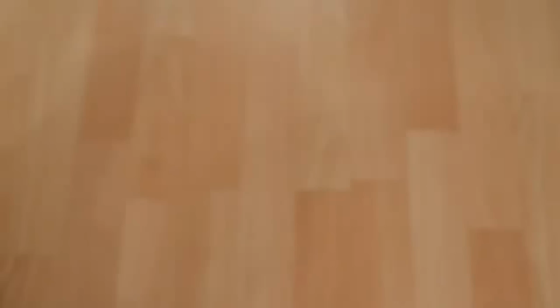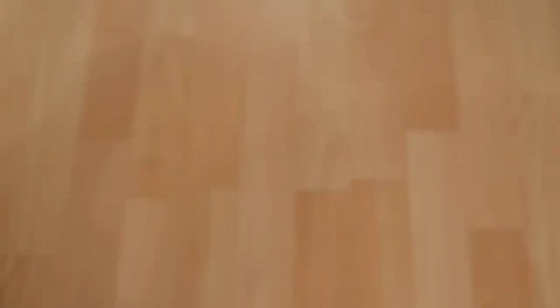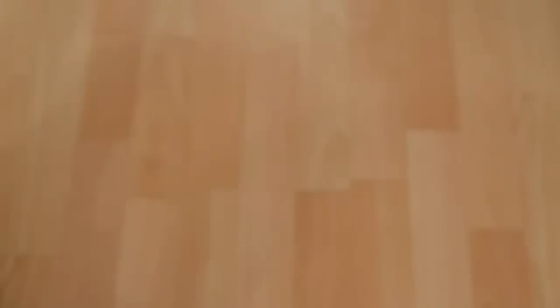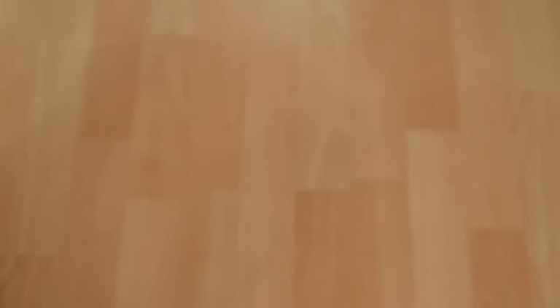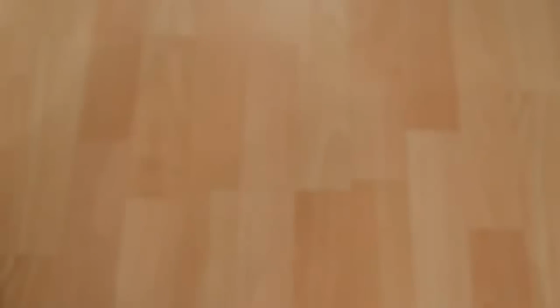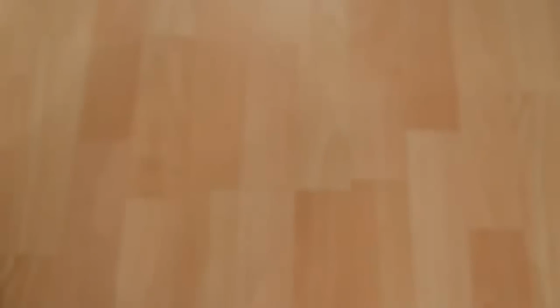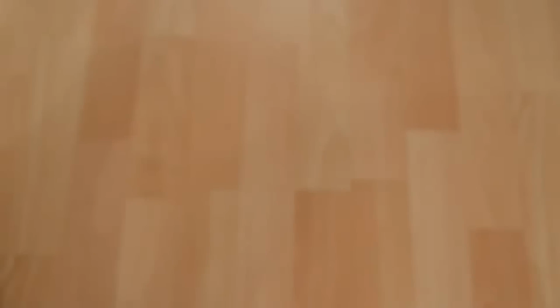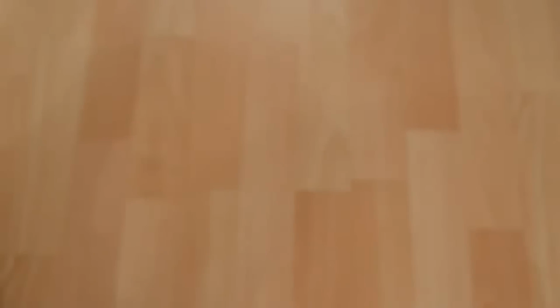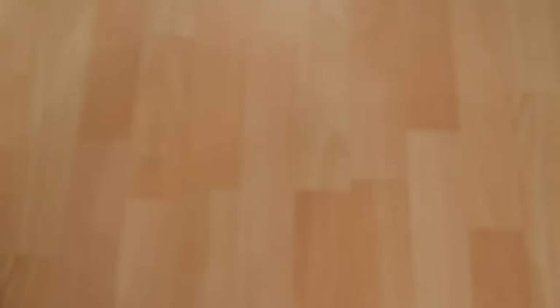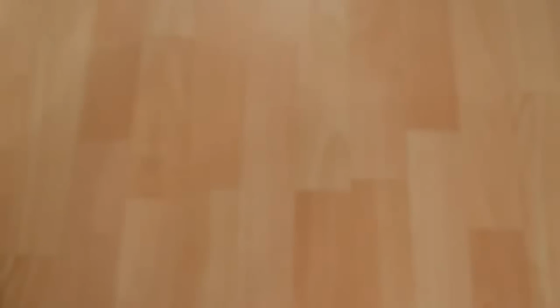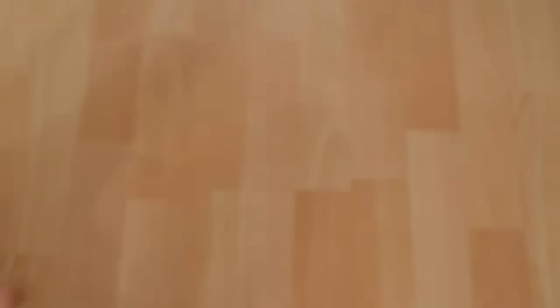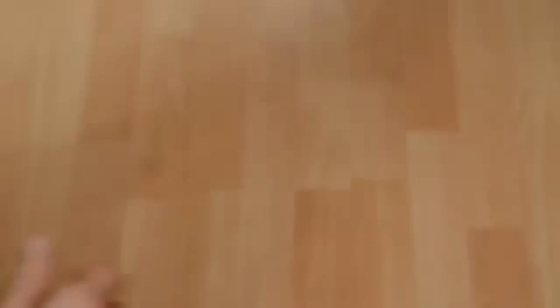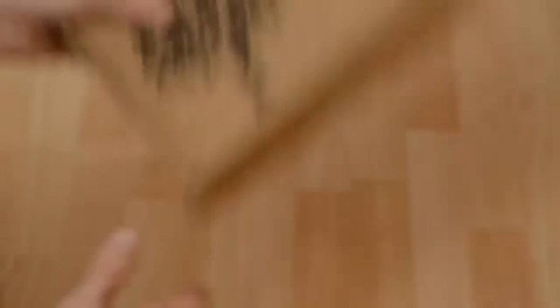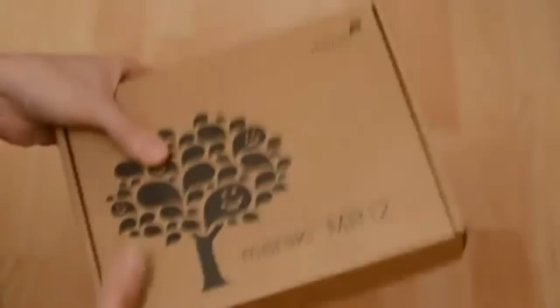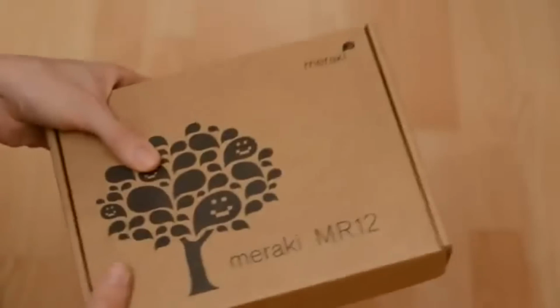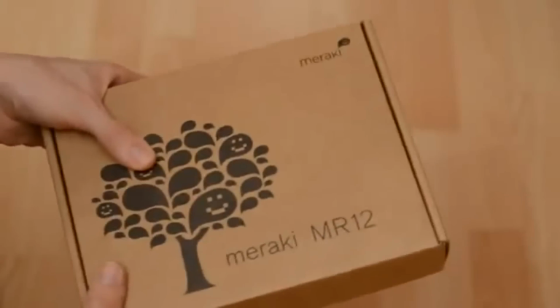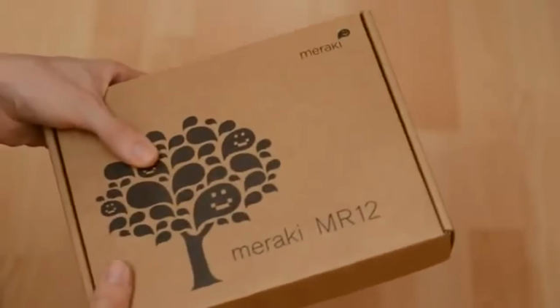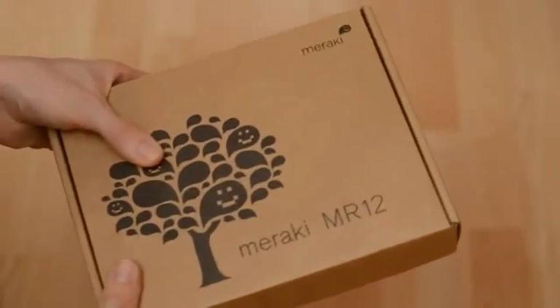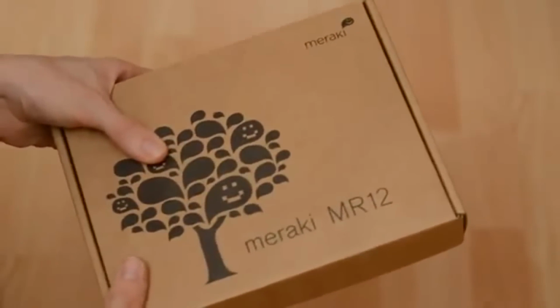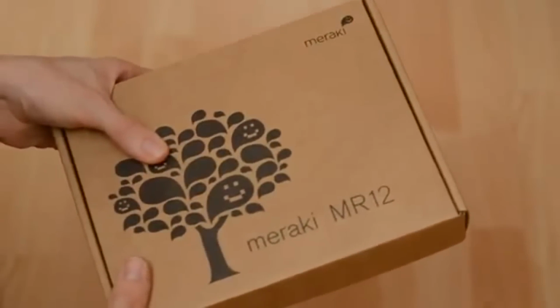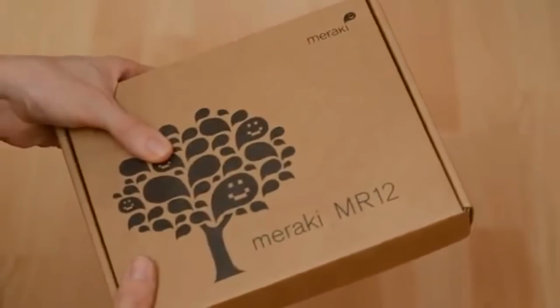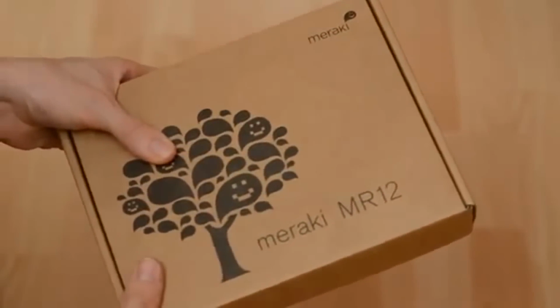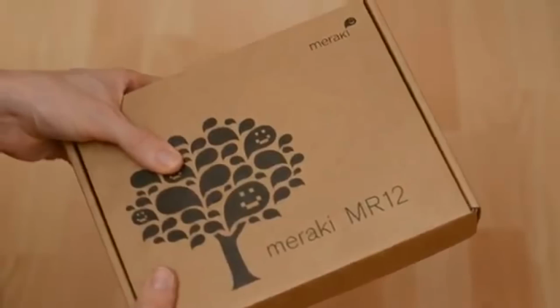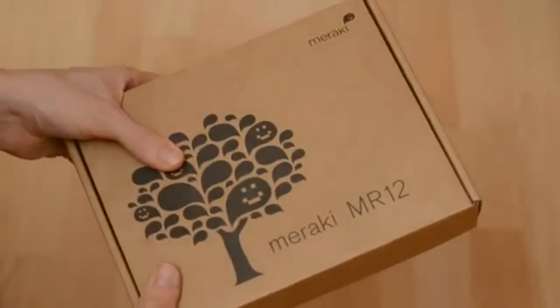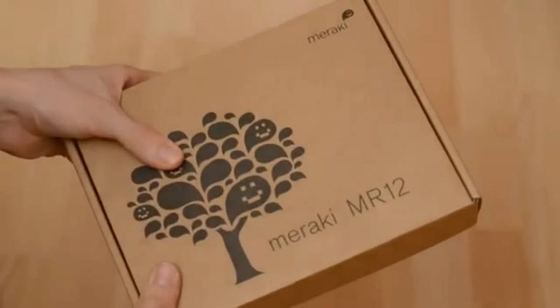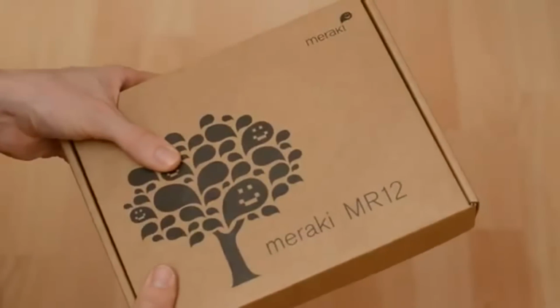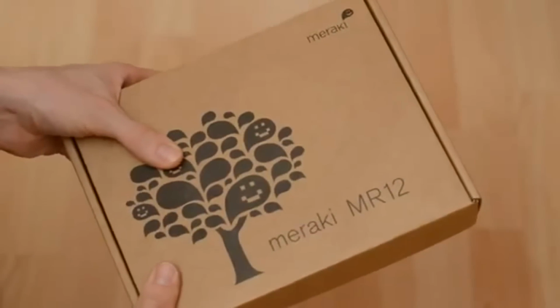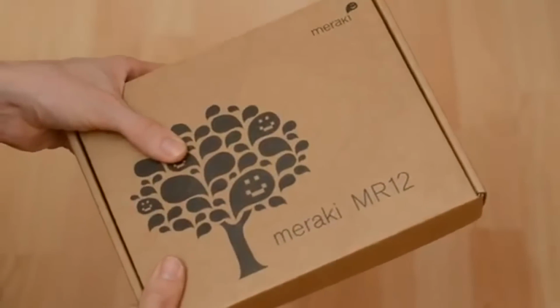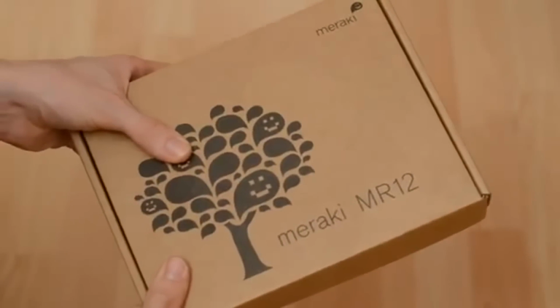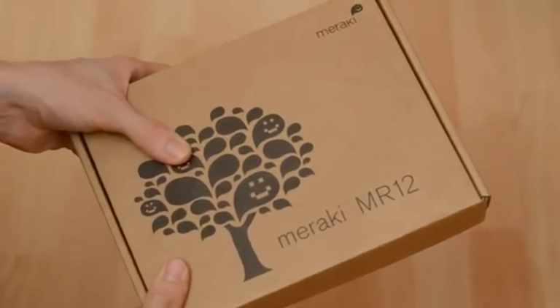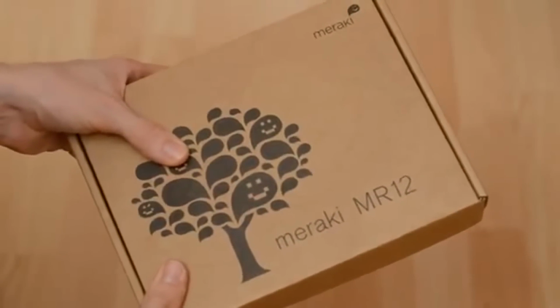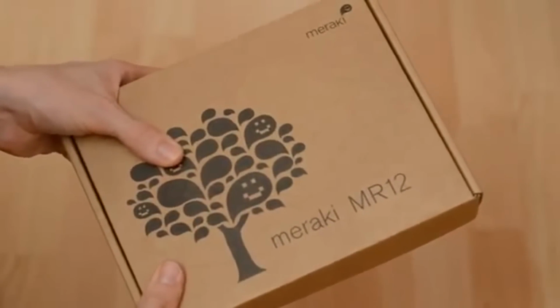So your free access point has arrived. Here you go, nice and speedy. This is a Meraki MR12.